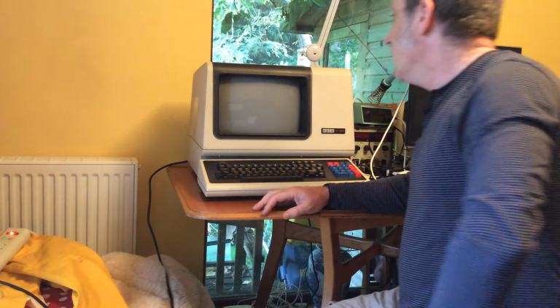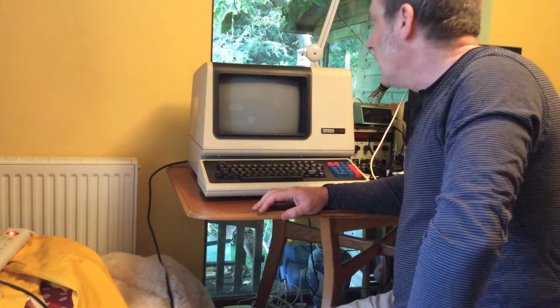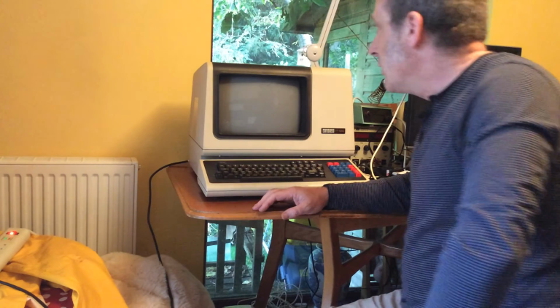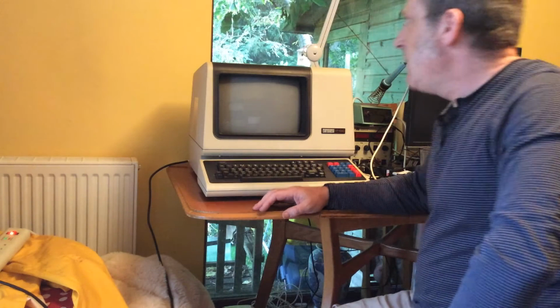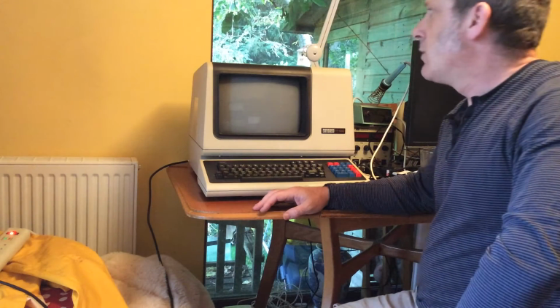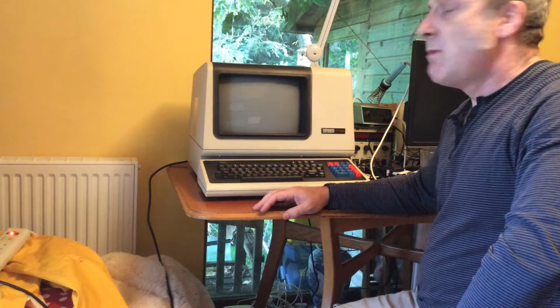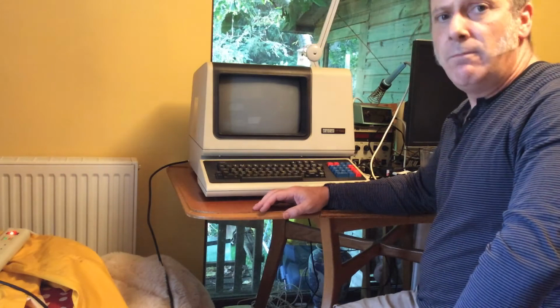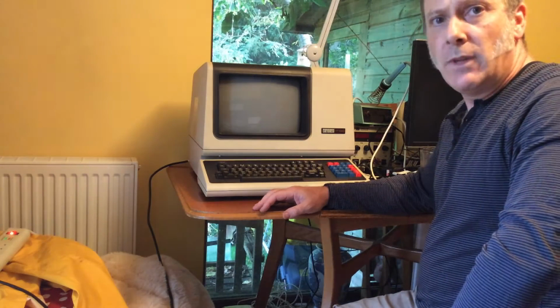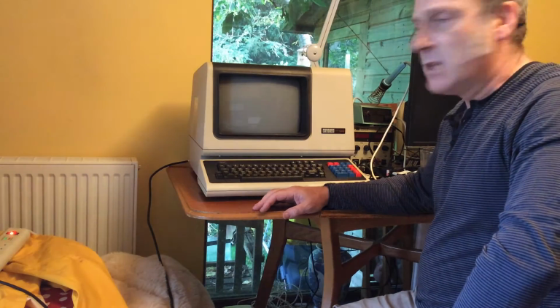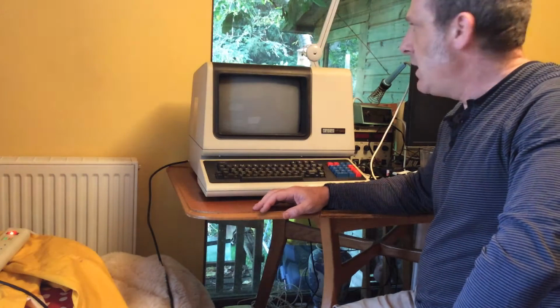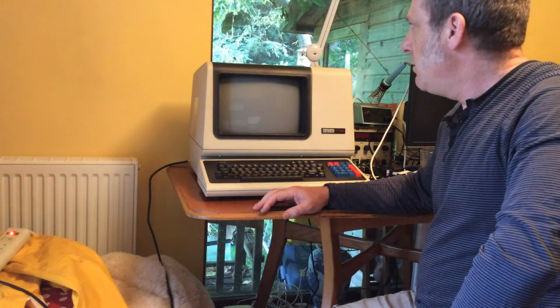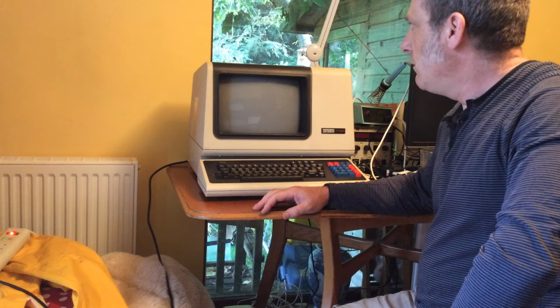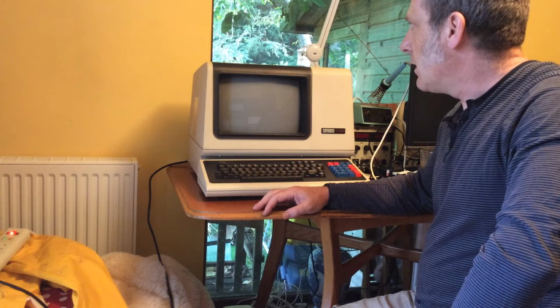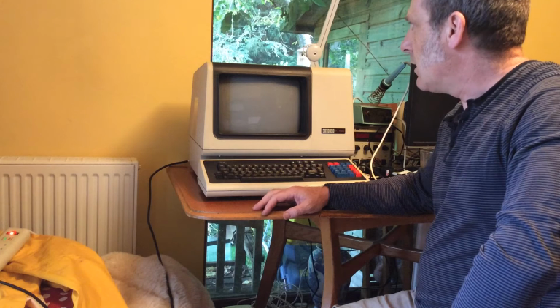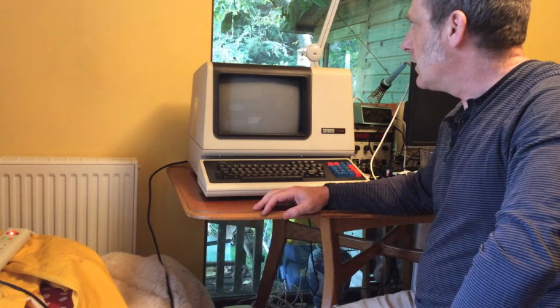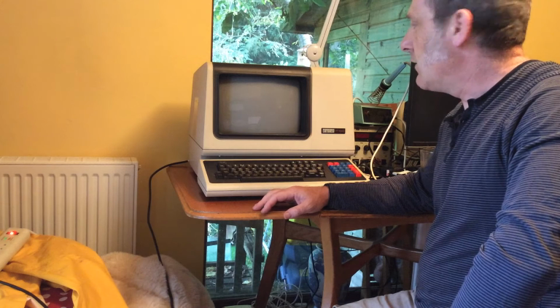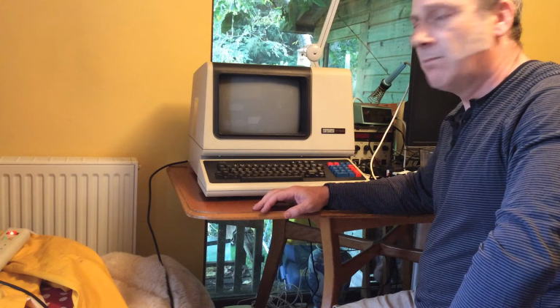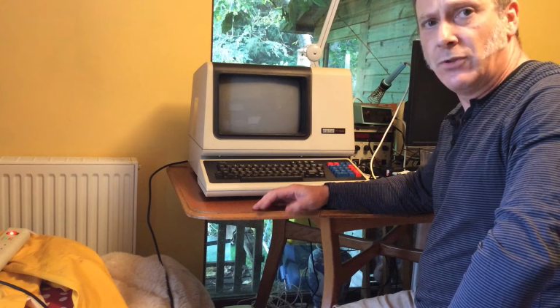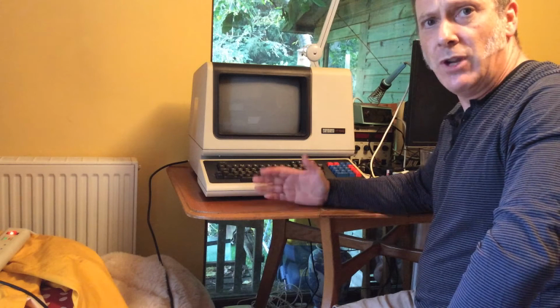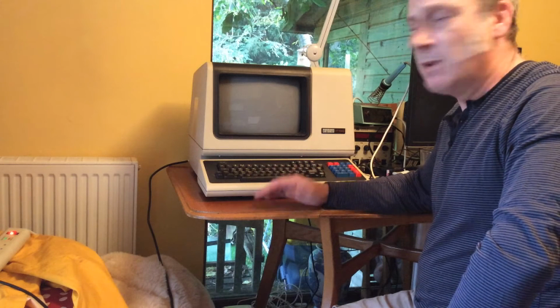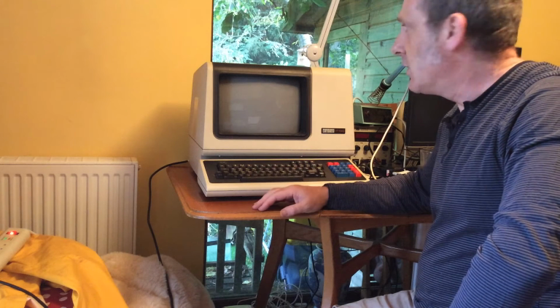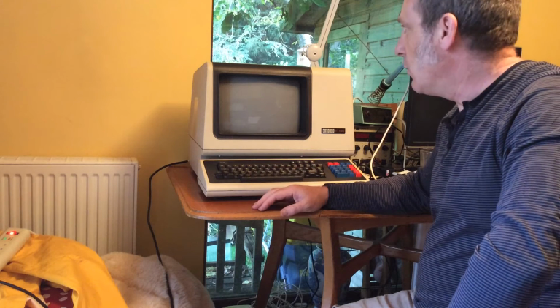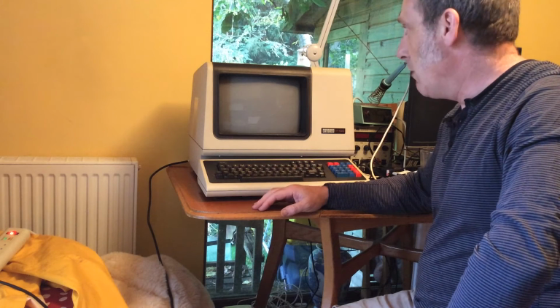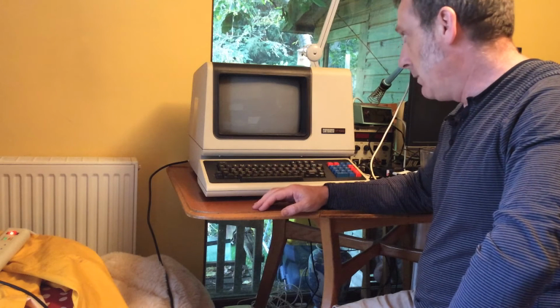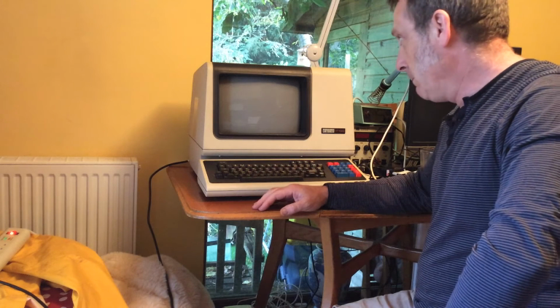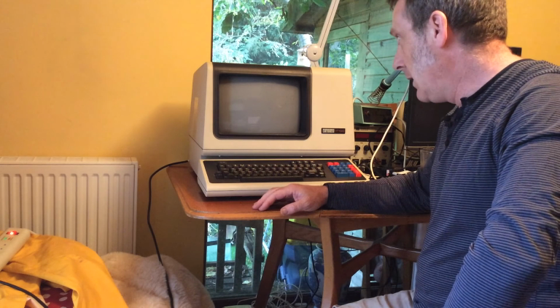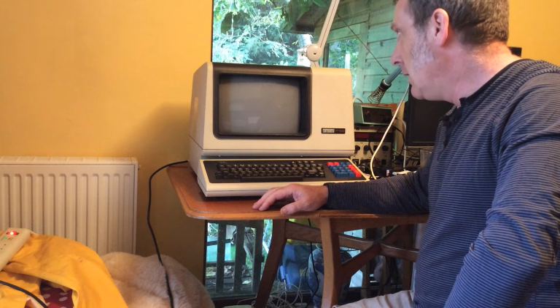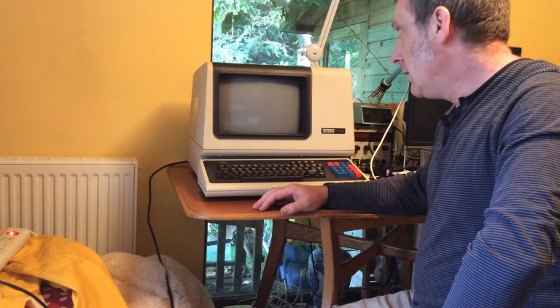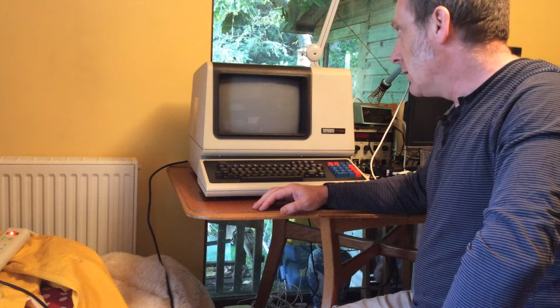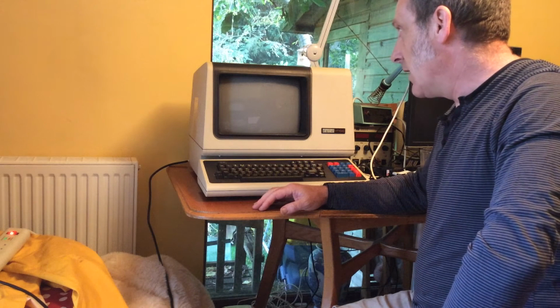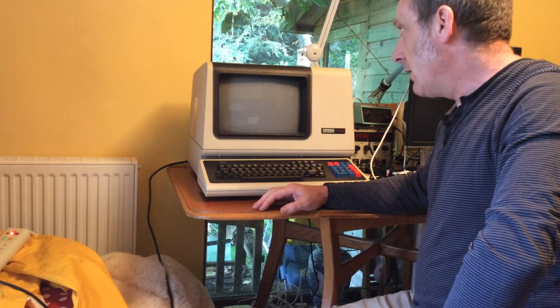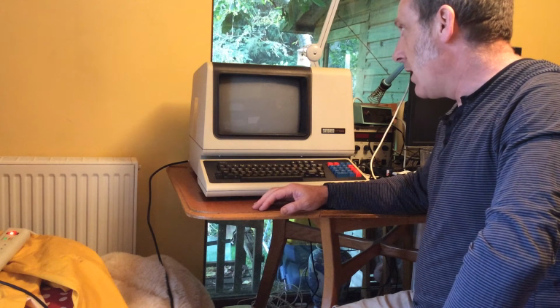Lights on the keyboard come on, there's a beep. Let's give the screen a bit of time to warm up and see if there's anything there.